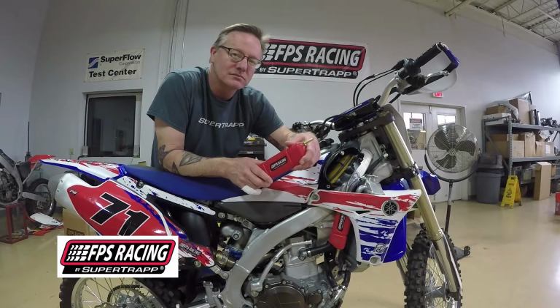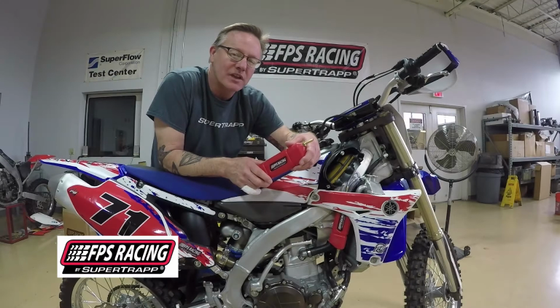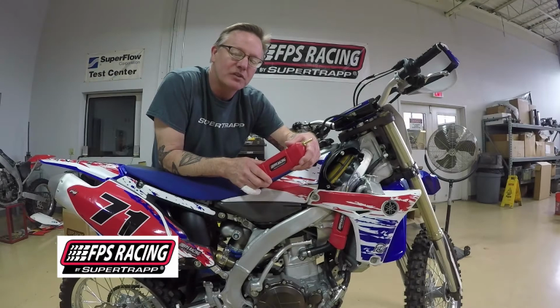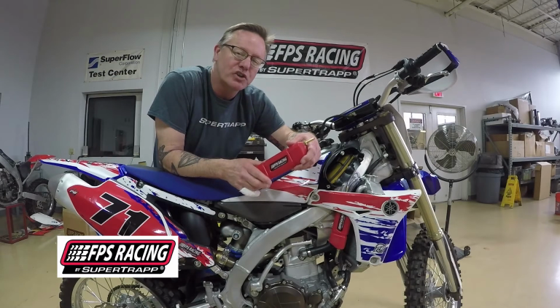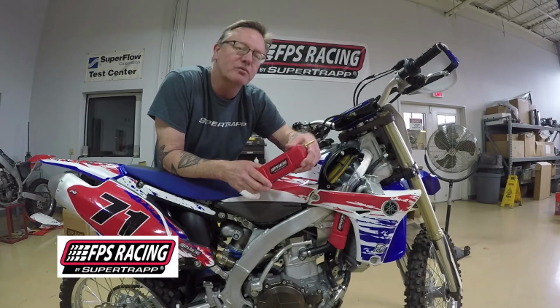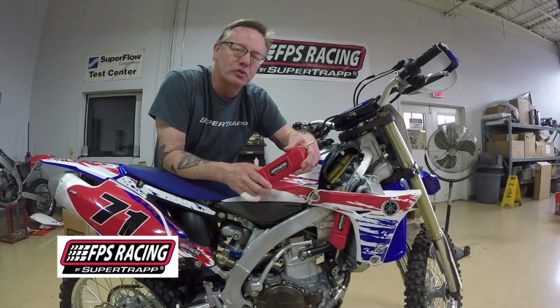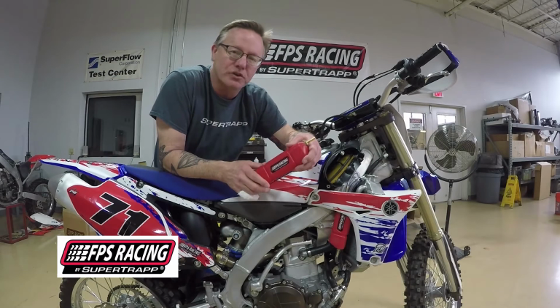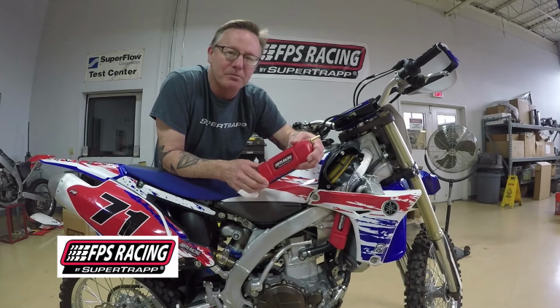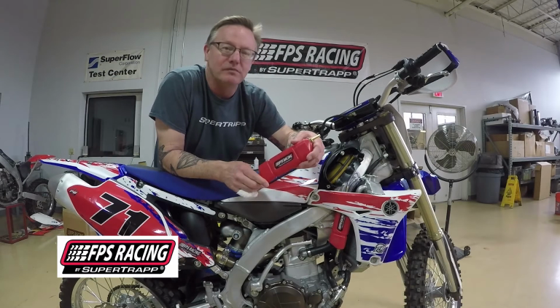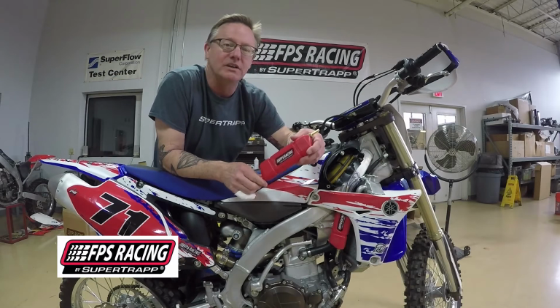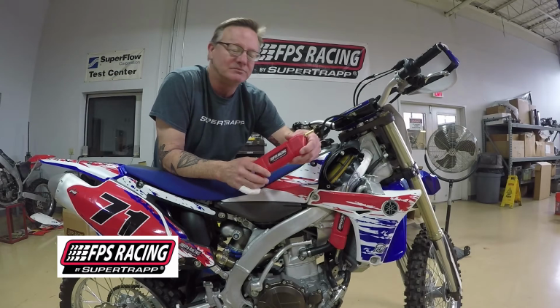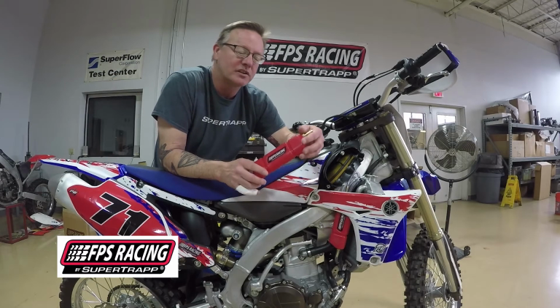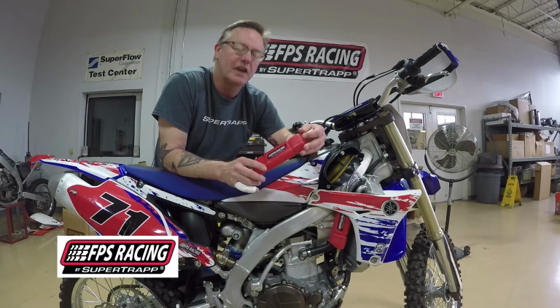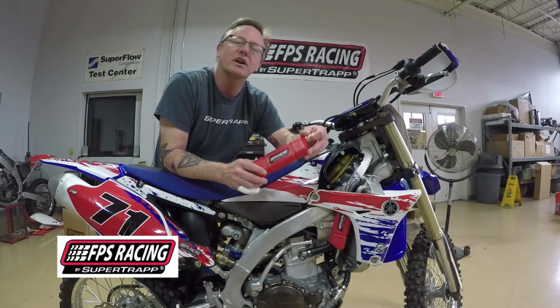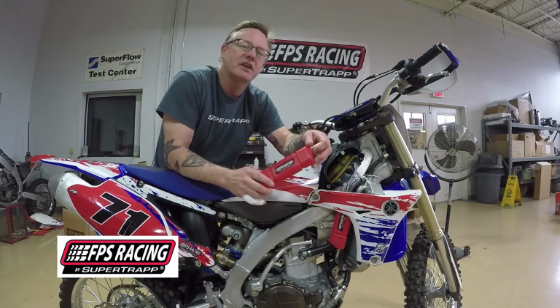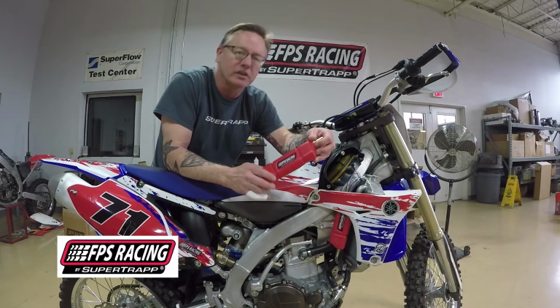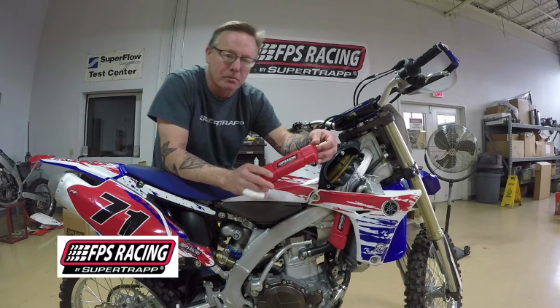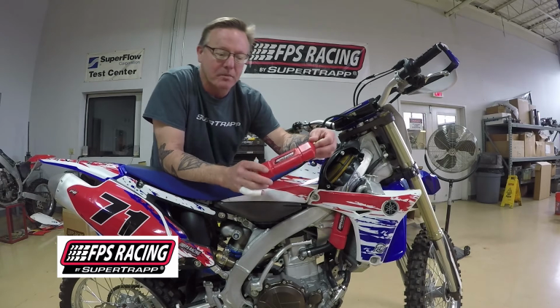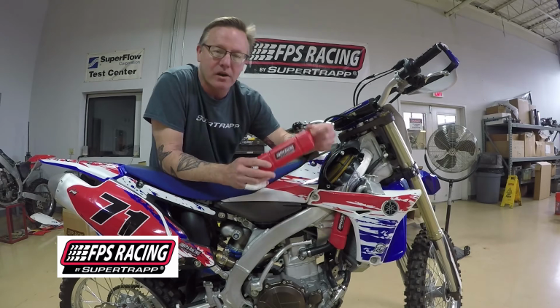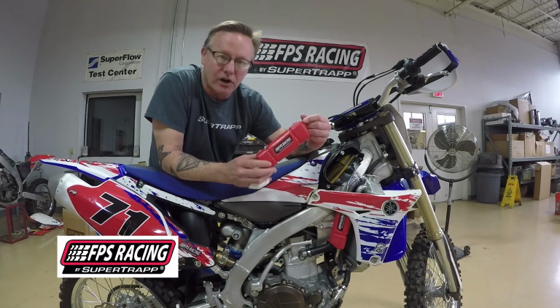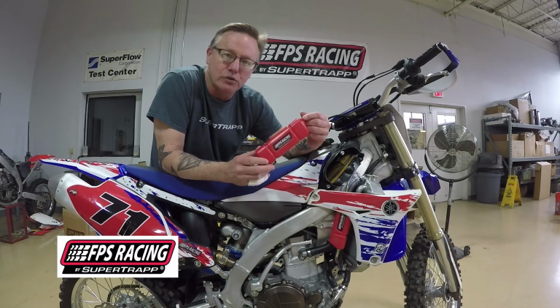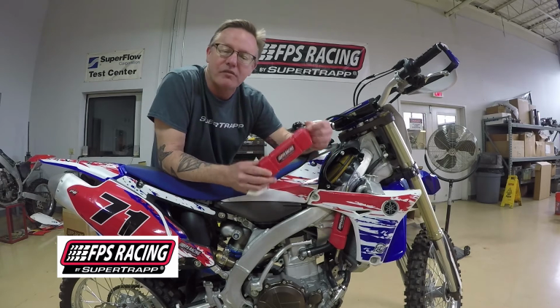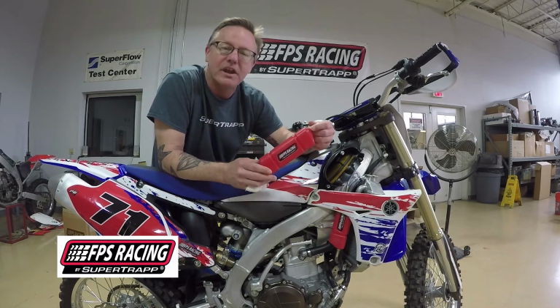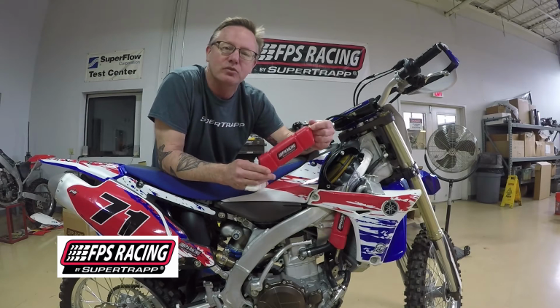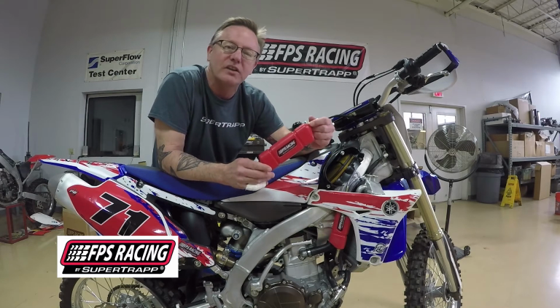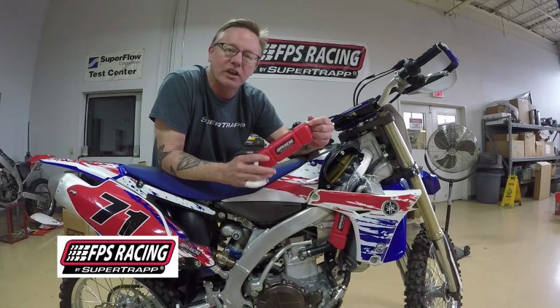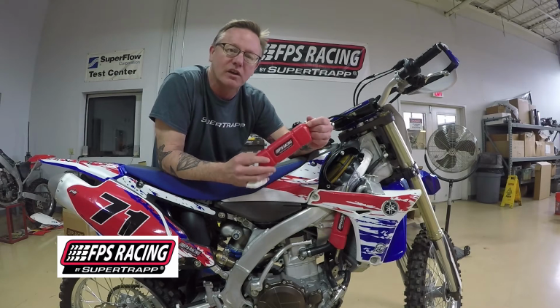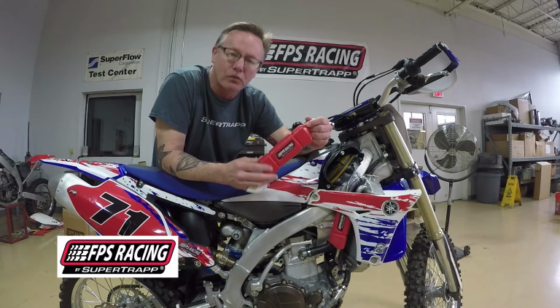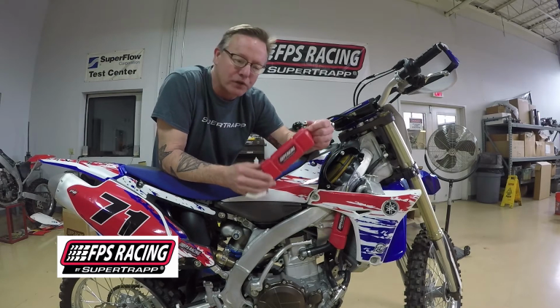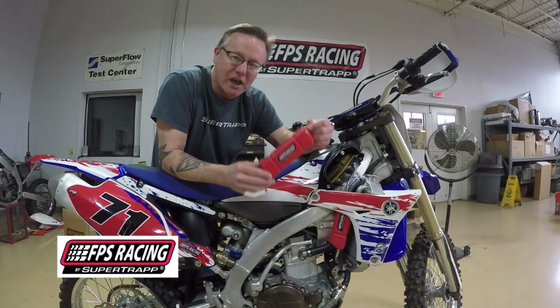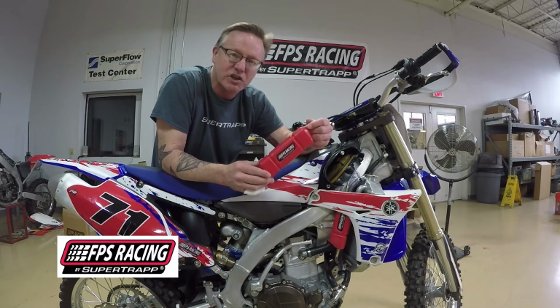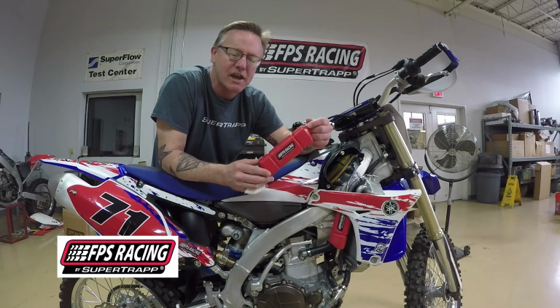Hey, this is Jeff from SuperTrap TV. Today we're going to tell you a little bit about our new FPS Racing overflow catch tank.